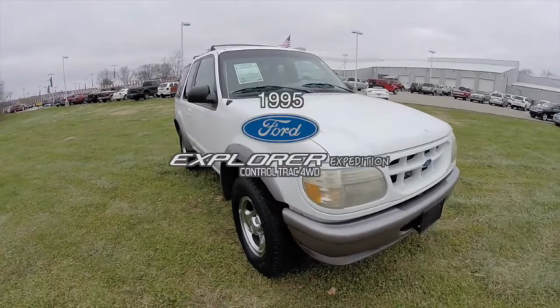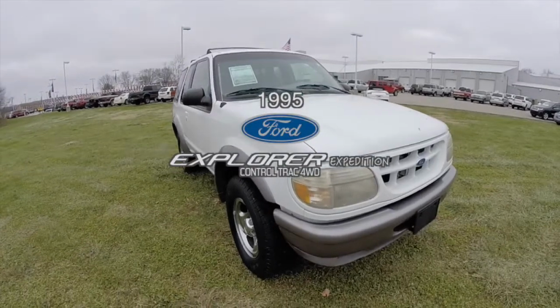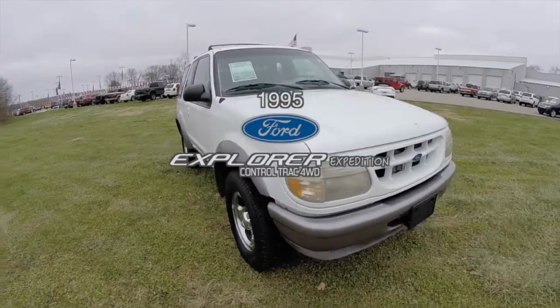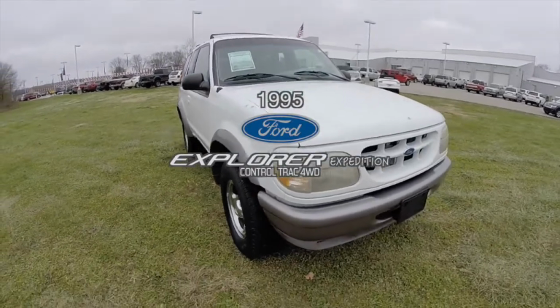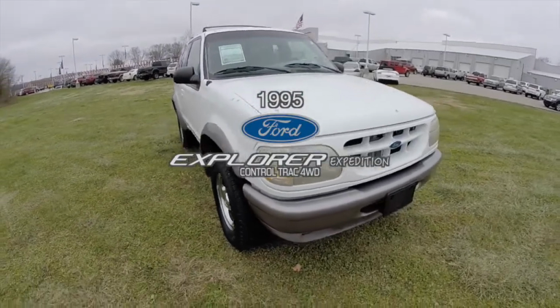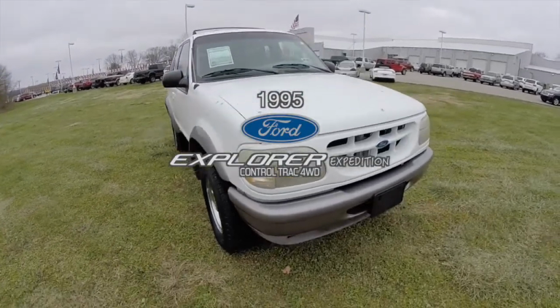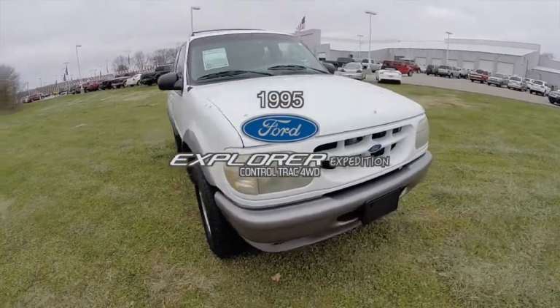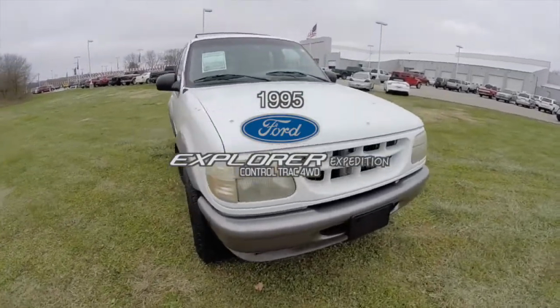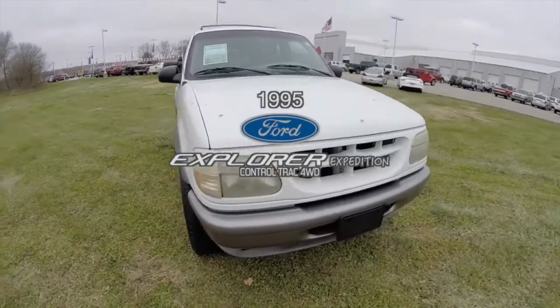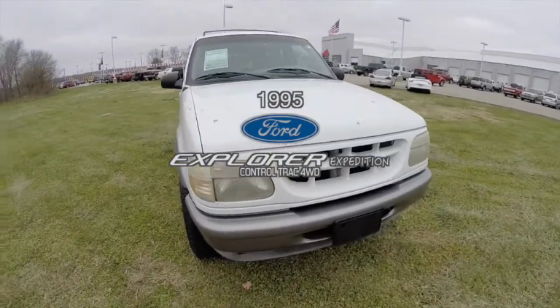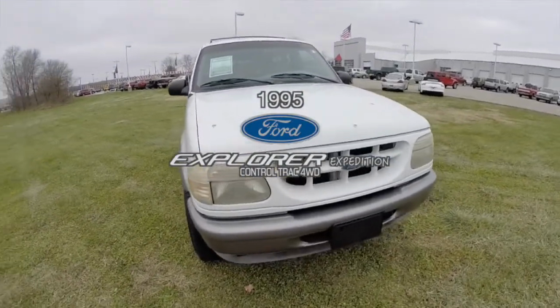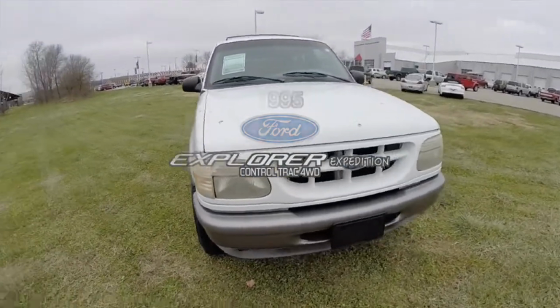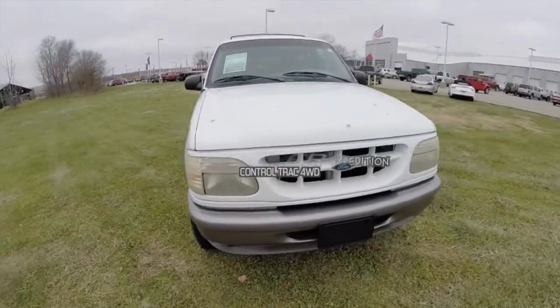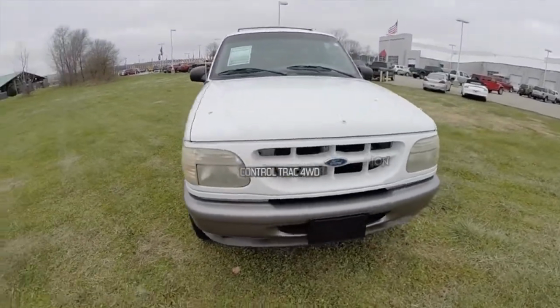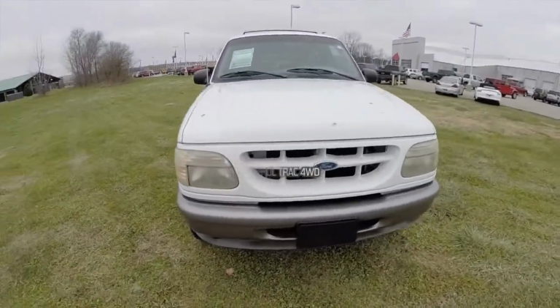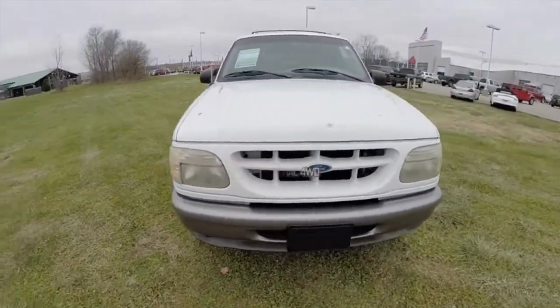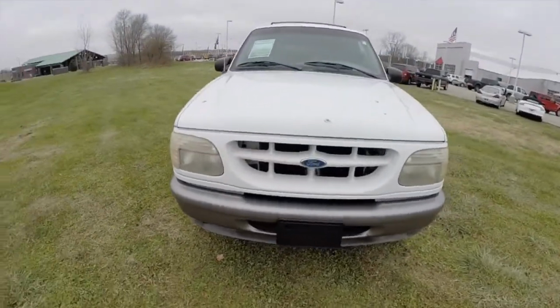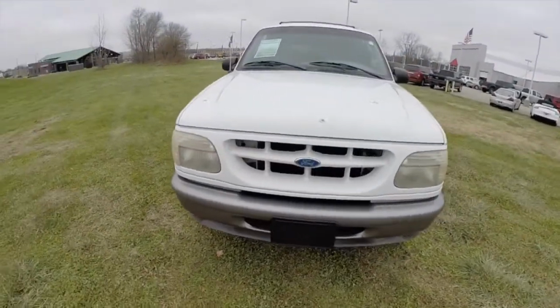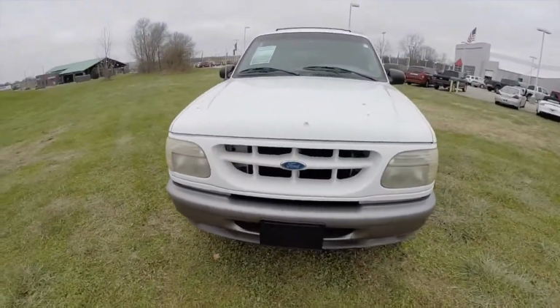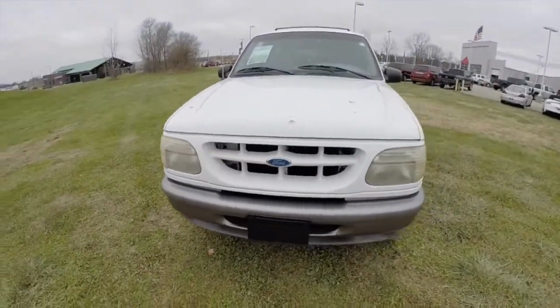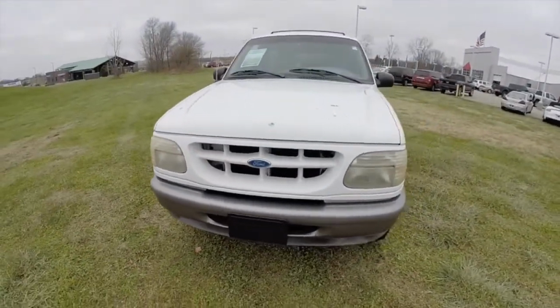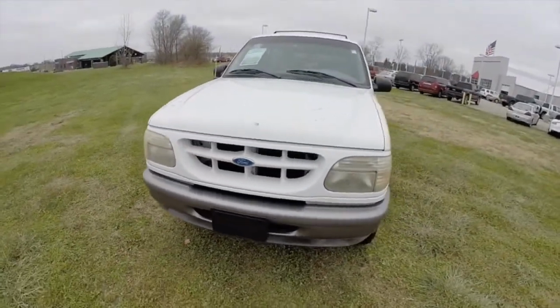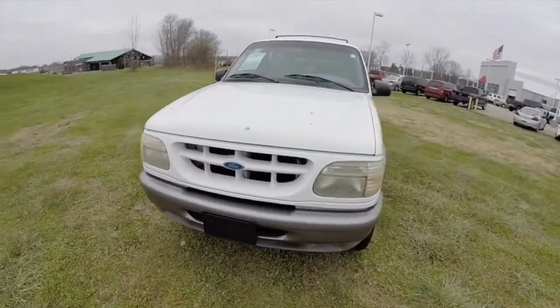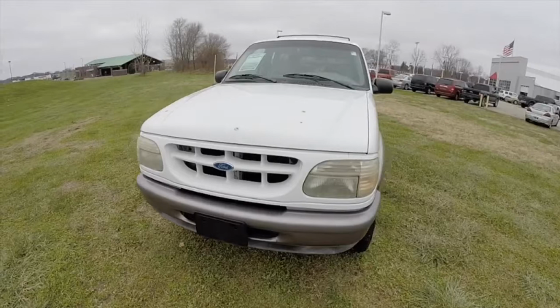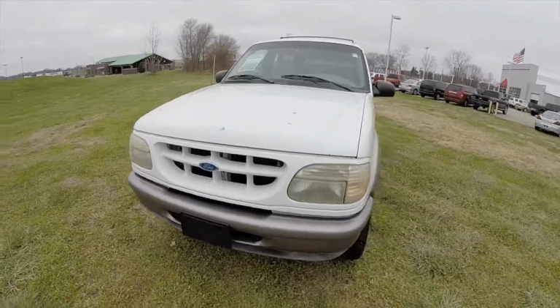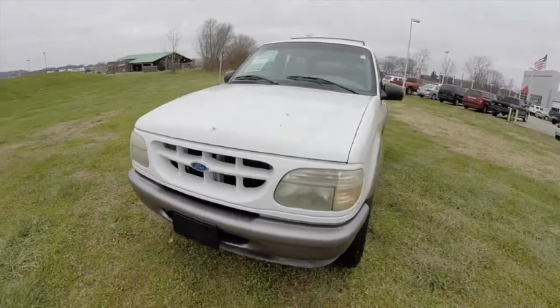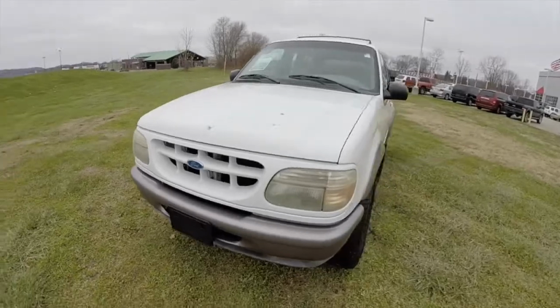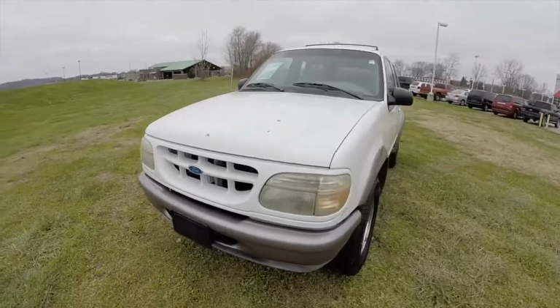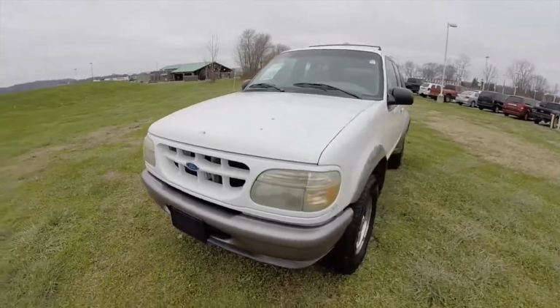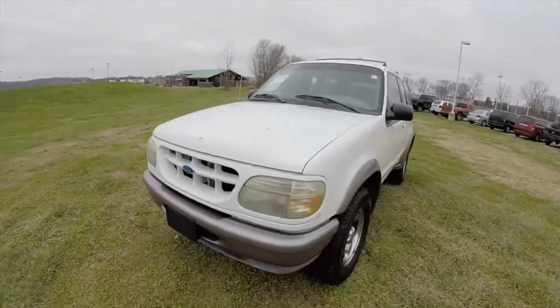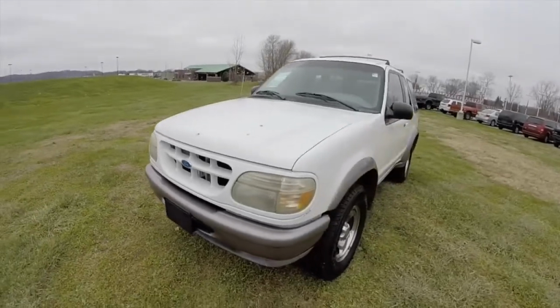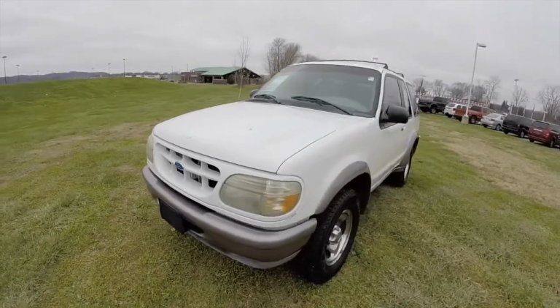Hello everyone. Today we're going to take a quick walk around look at this 1995 Ford Explorer Sport.